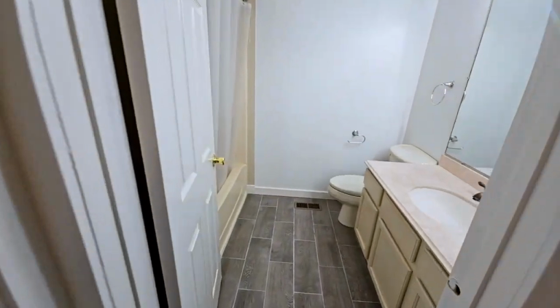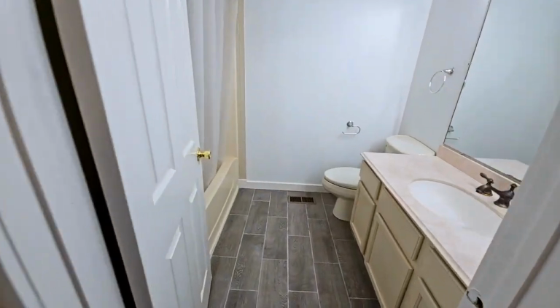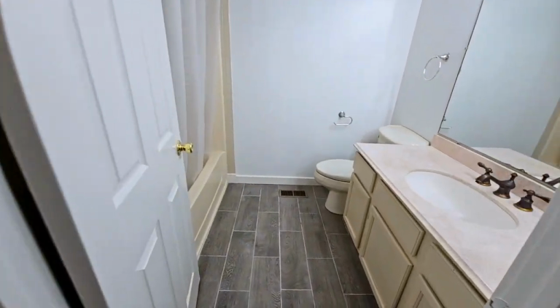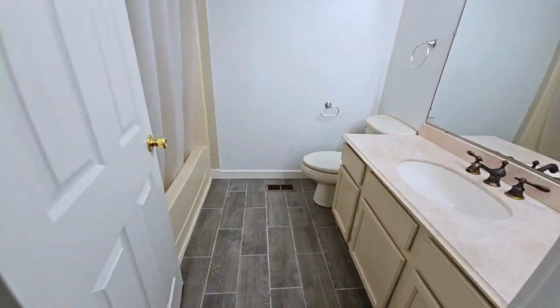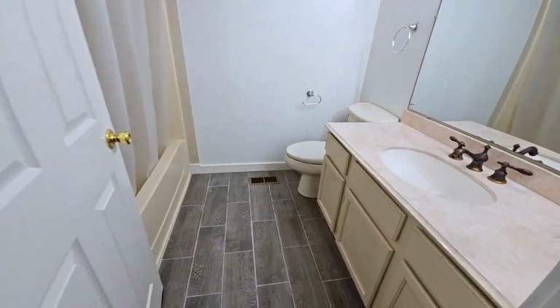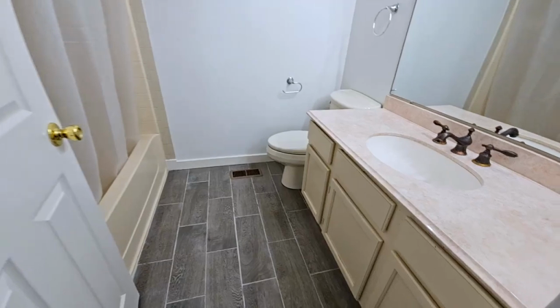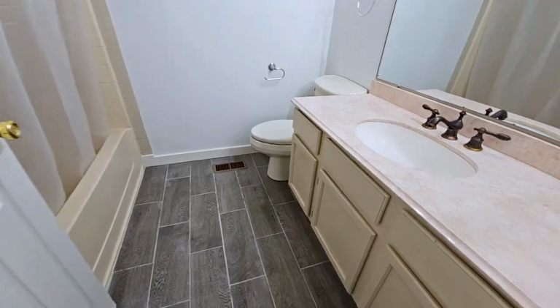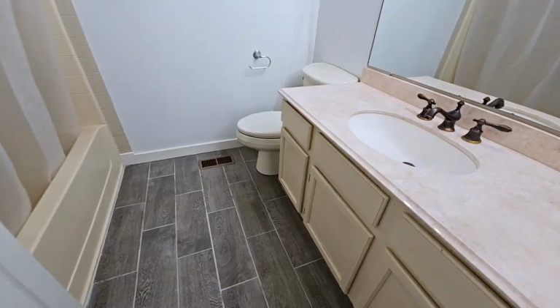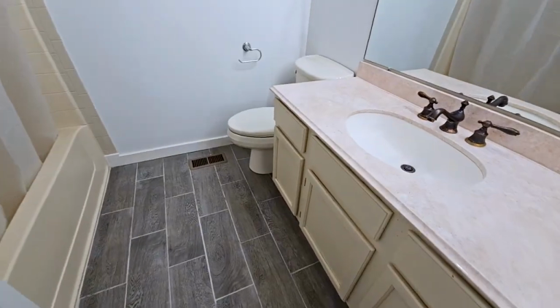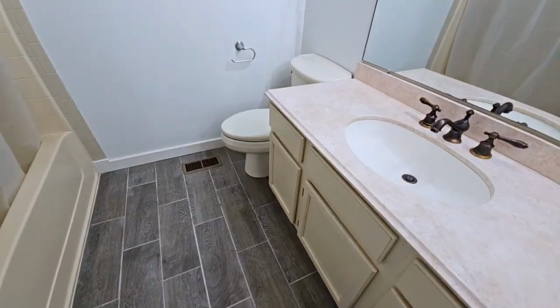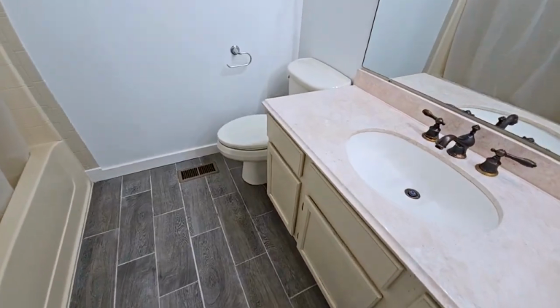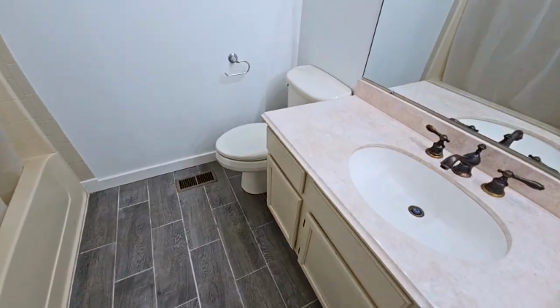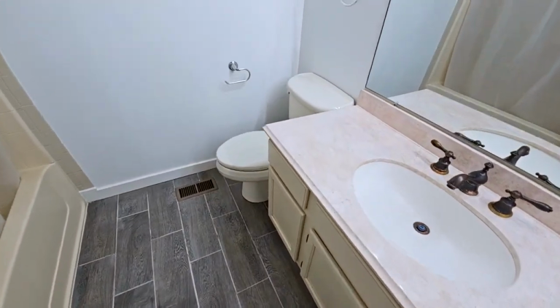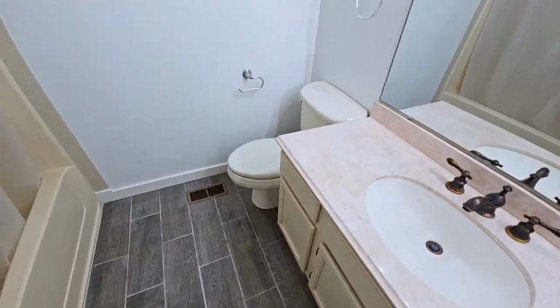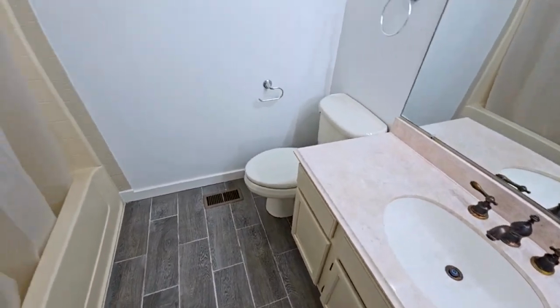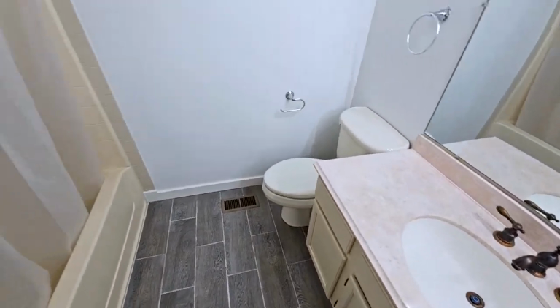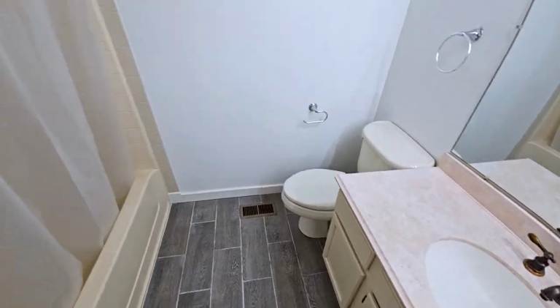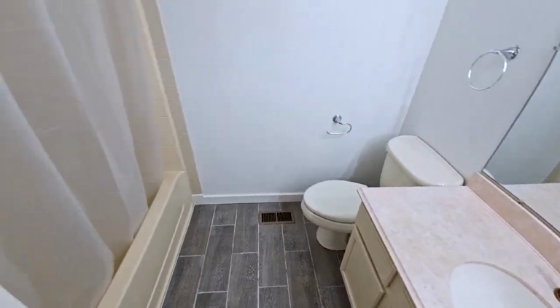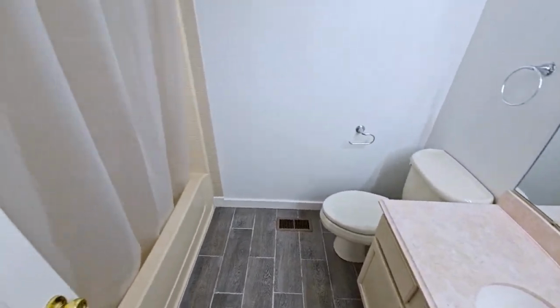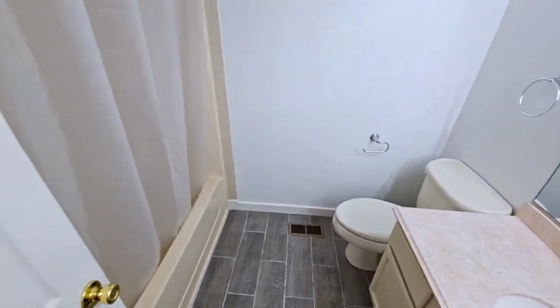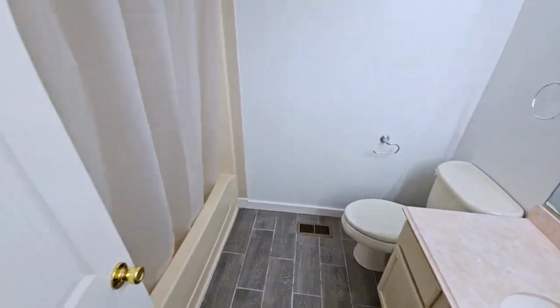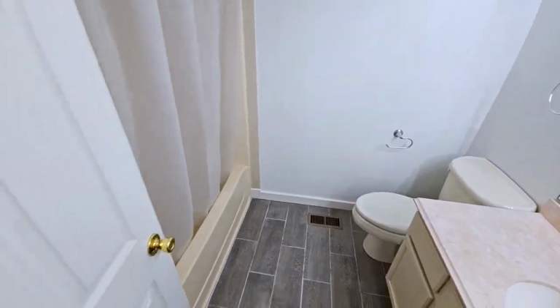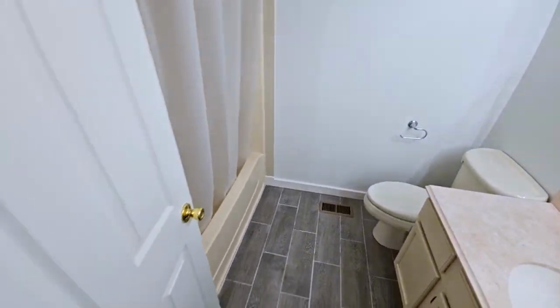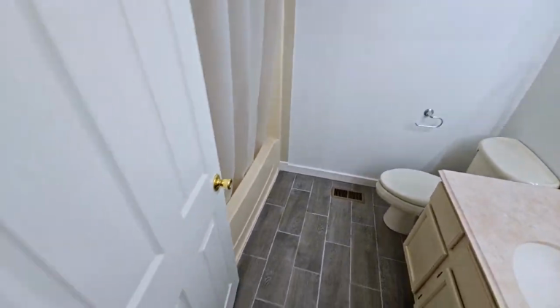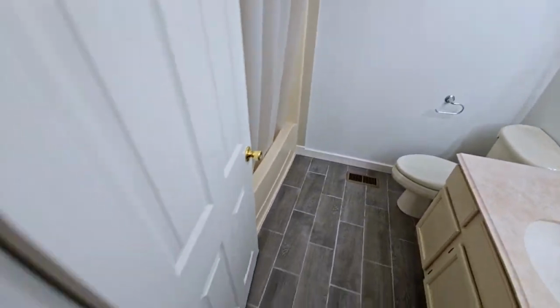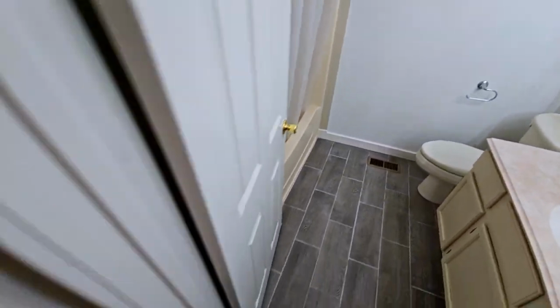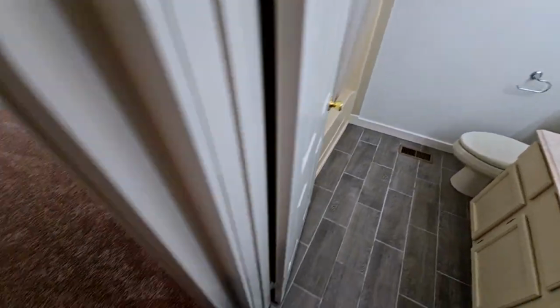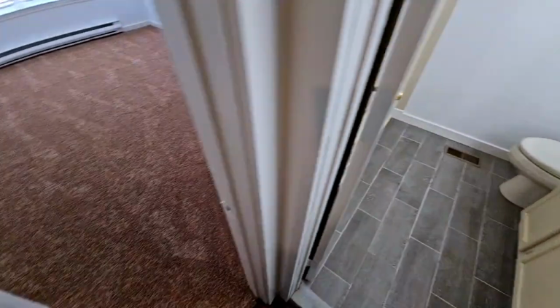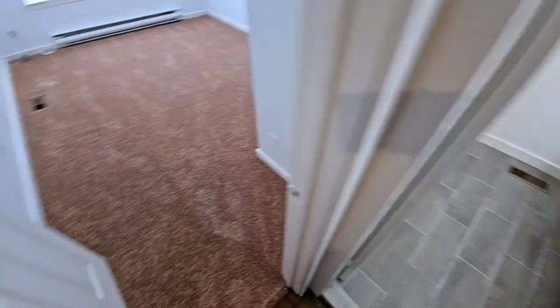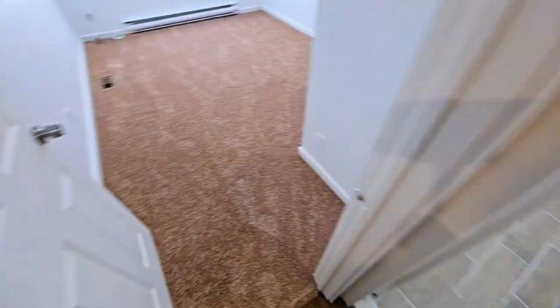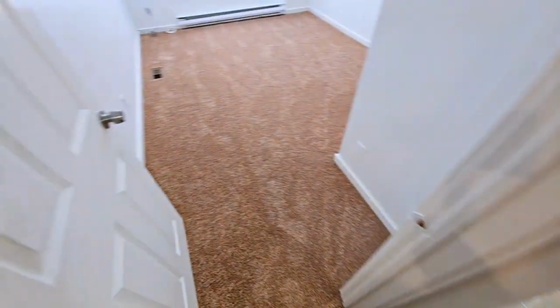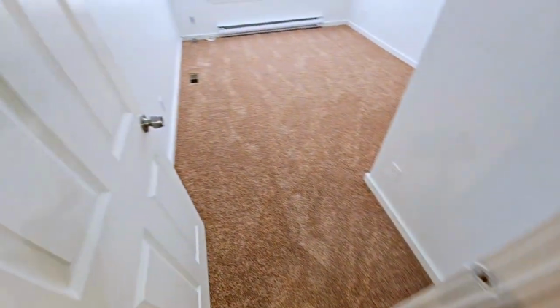The final bedroom on this tour — bright, airy, and ready to be personalized to your needs.